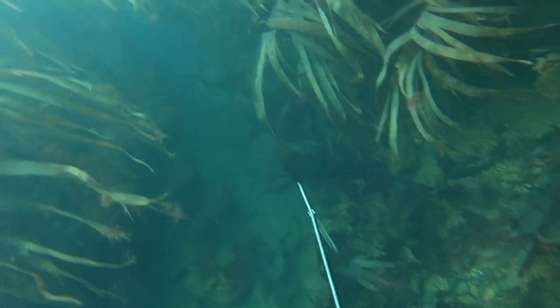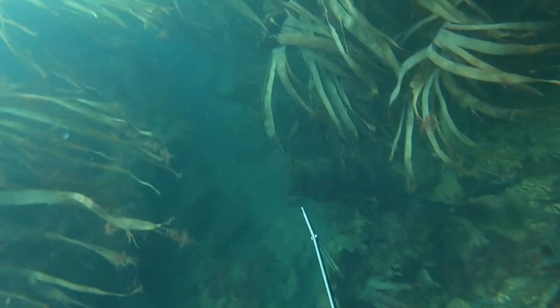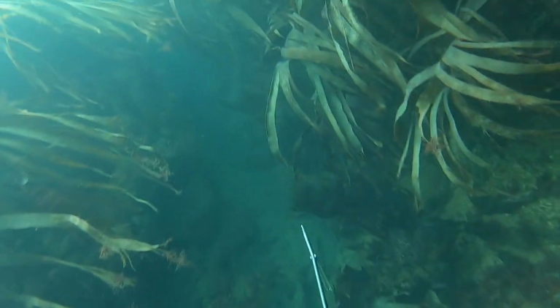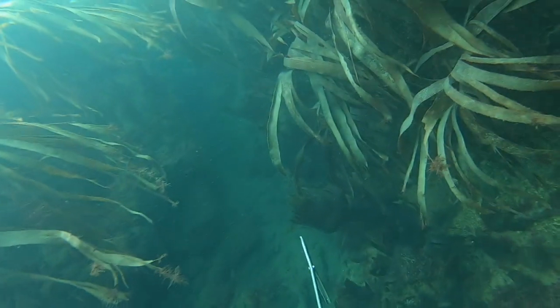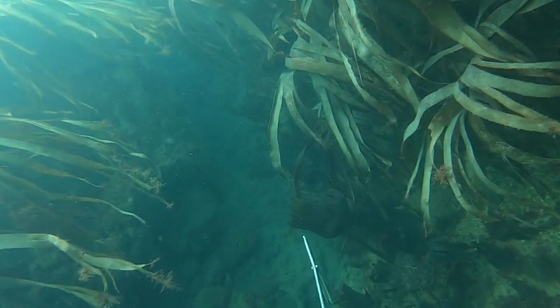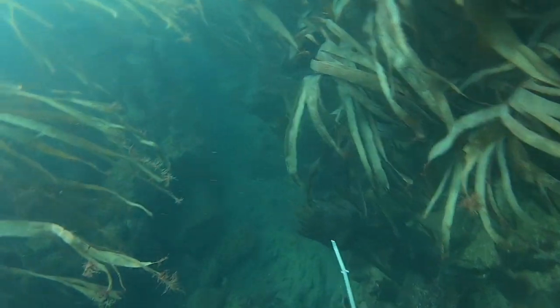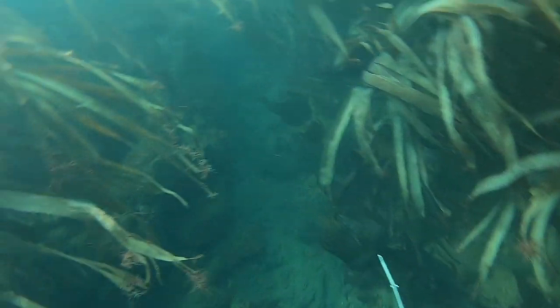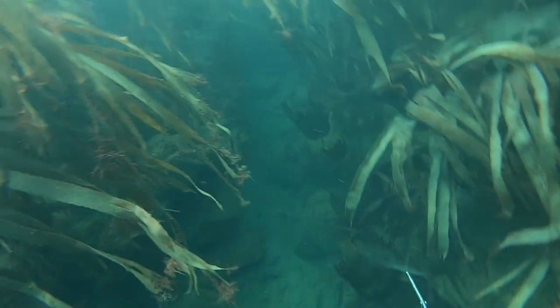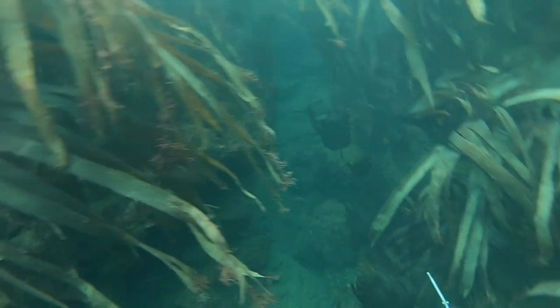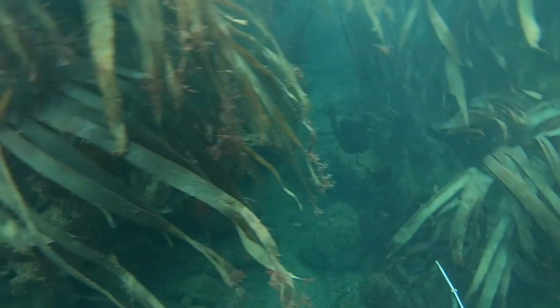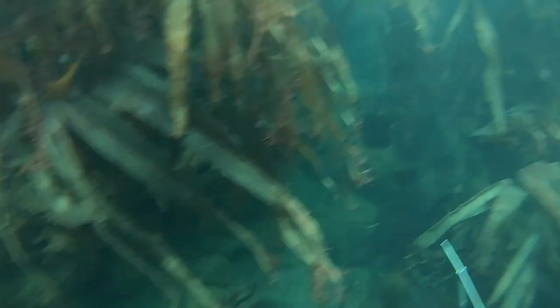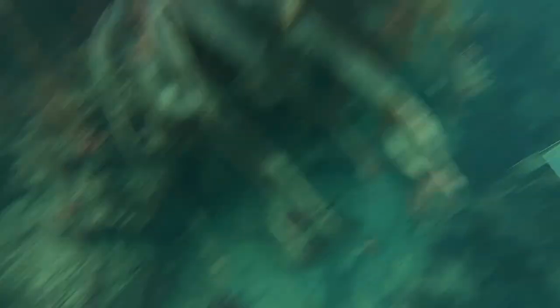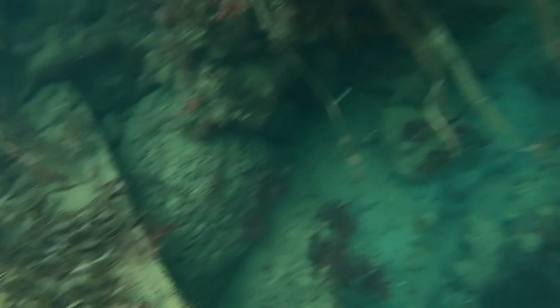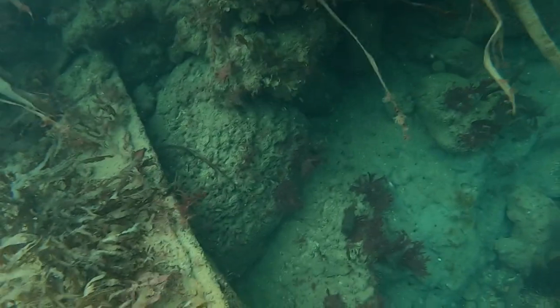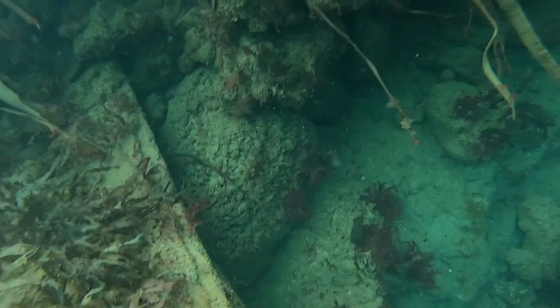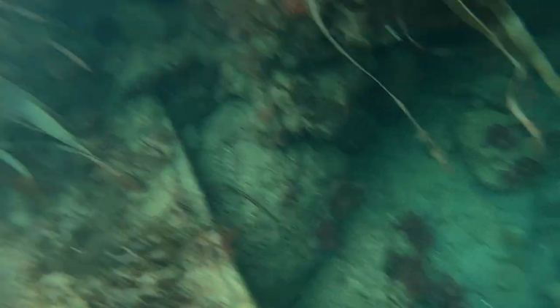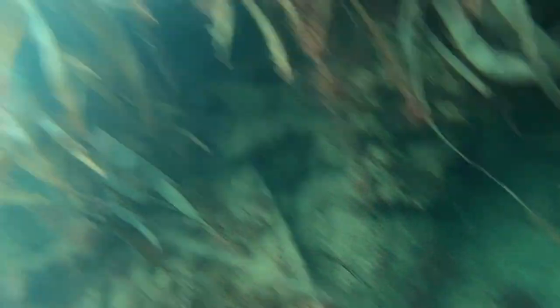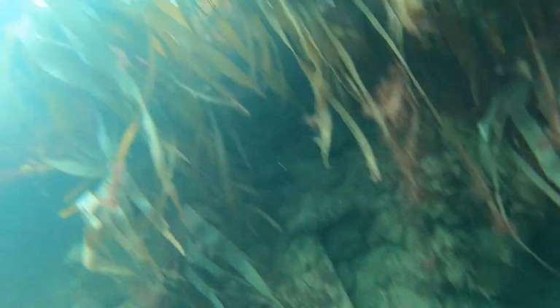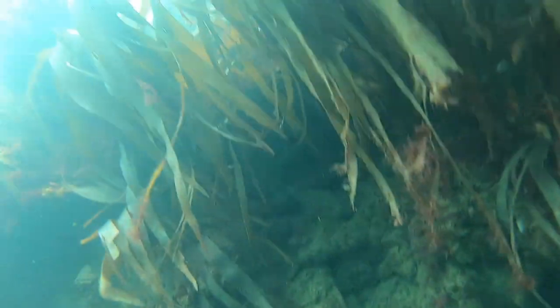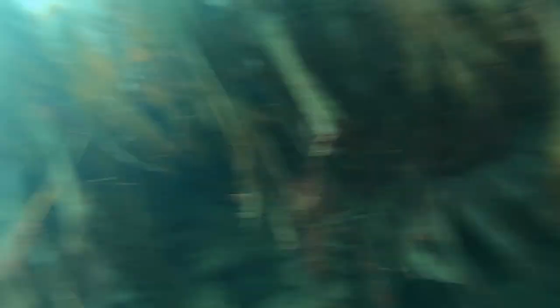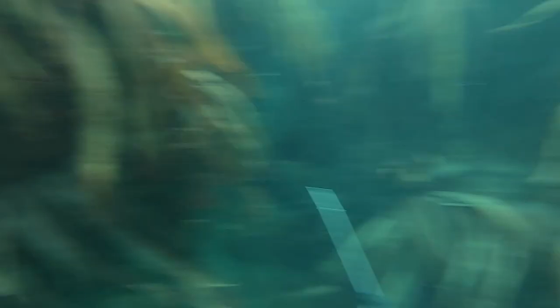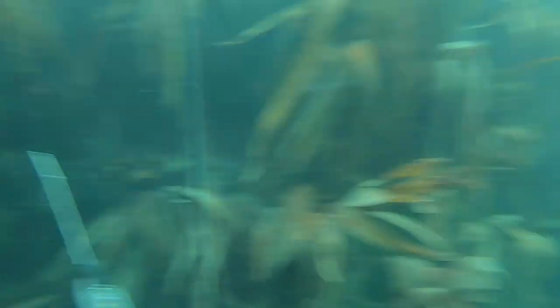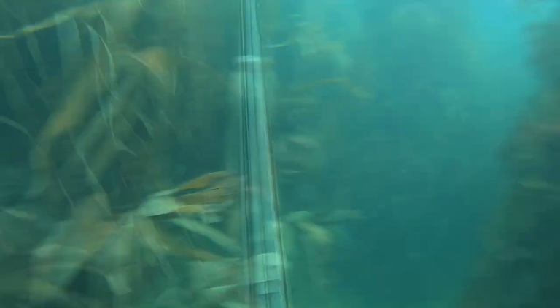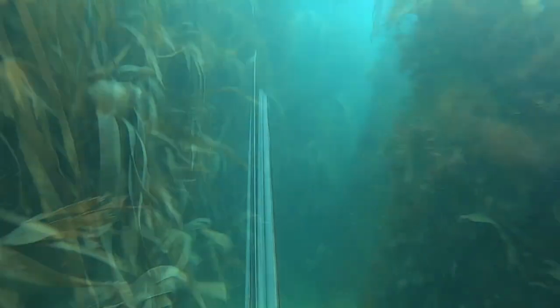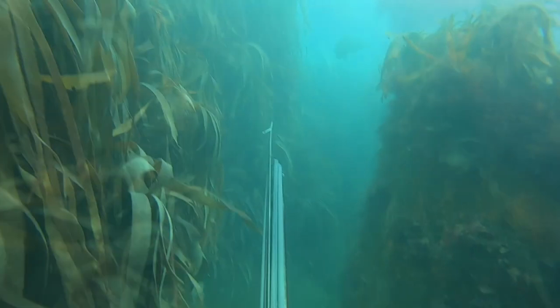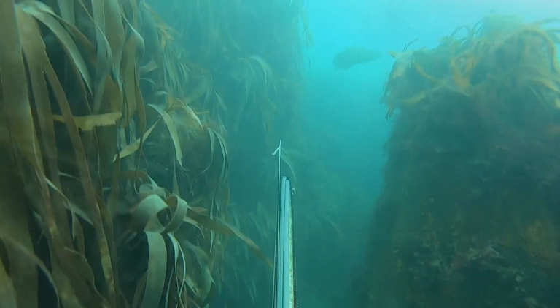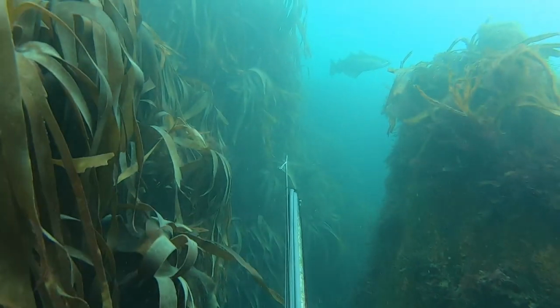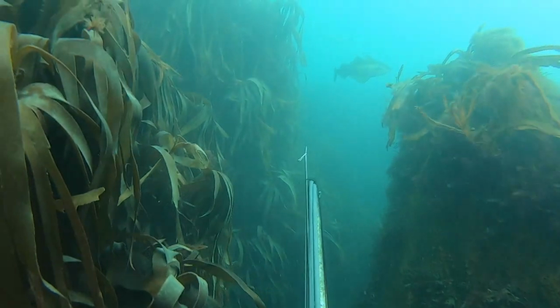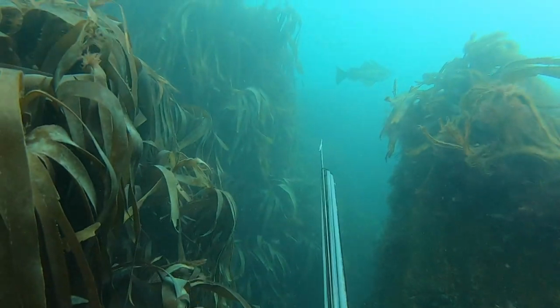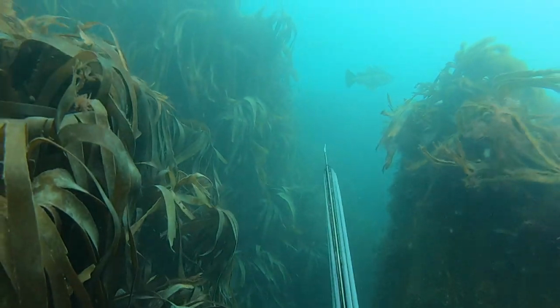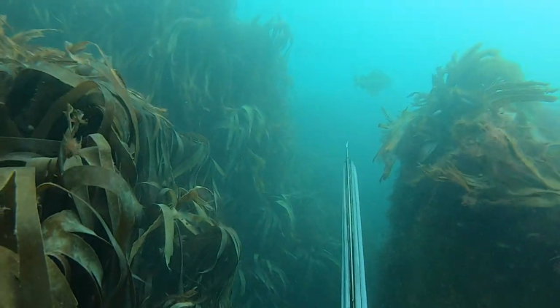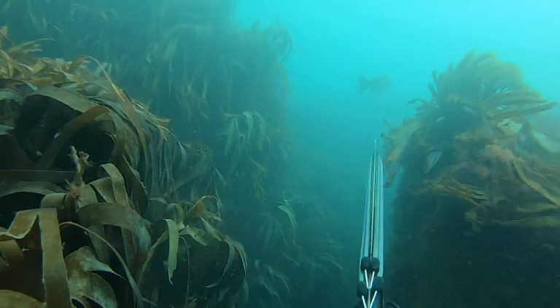I then looked up to see a pretty nice pollock and put in a really hard shot to land this fish.